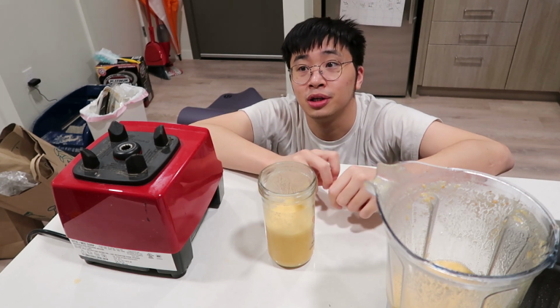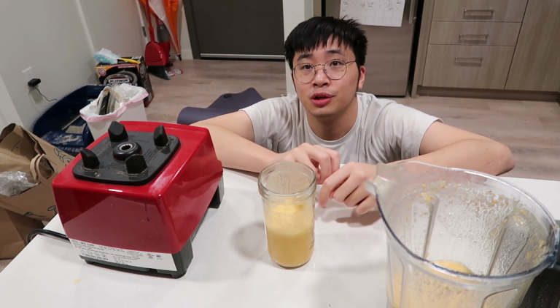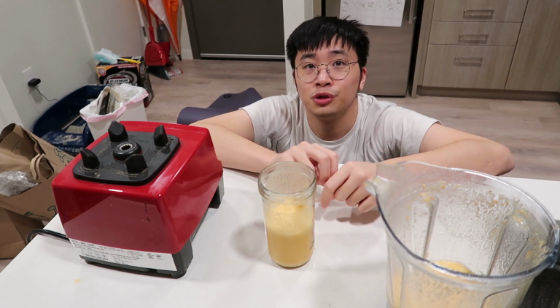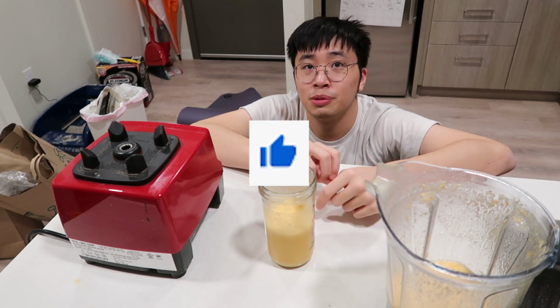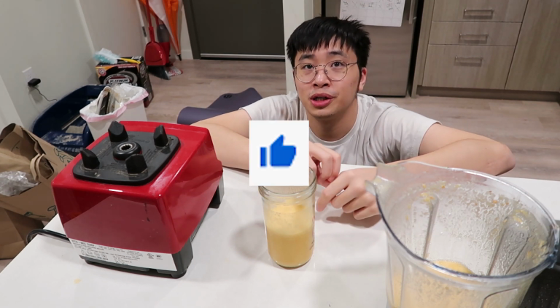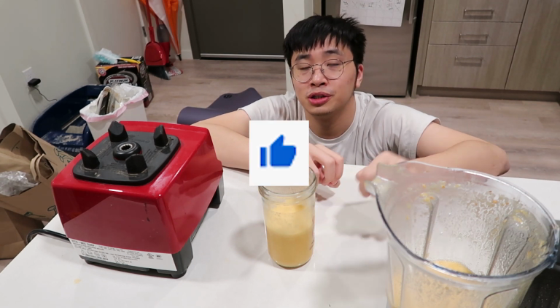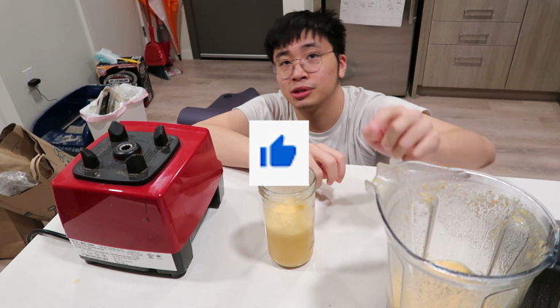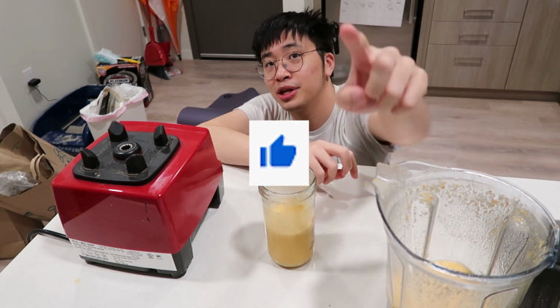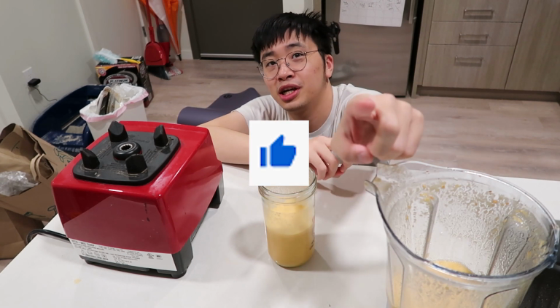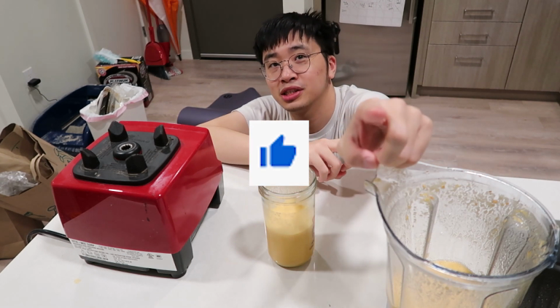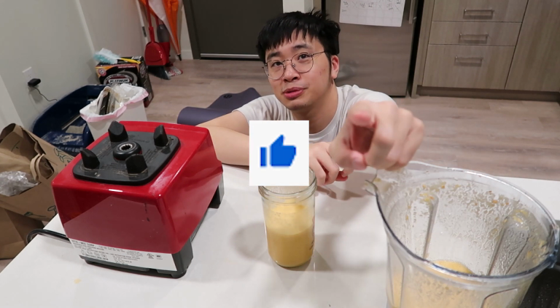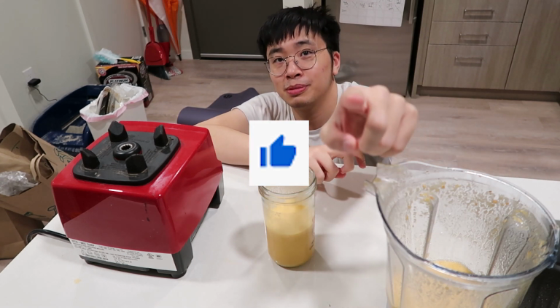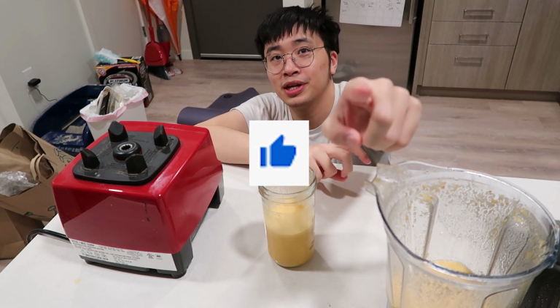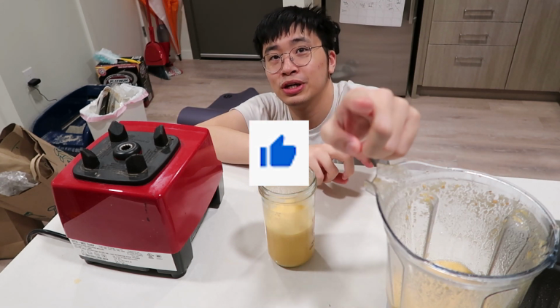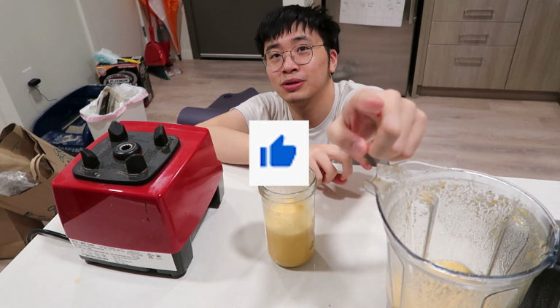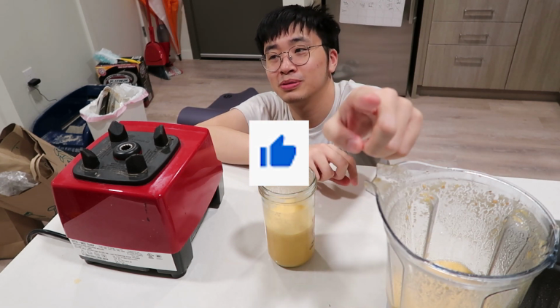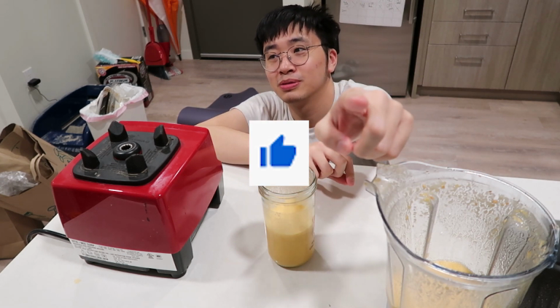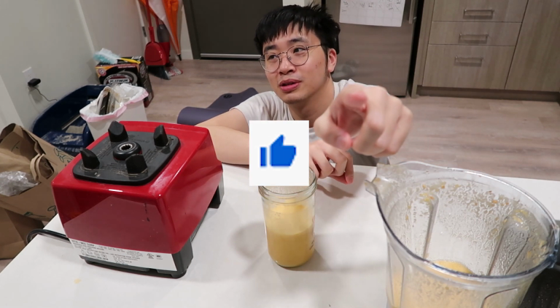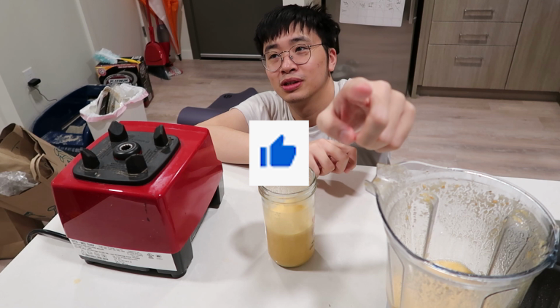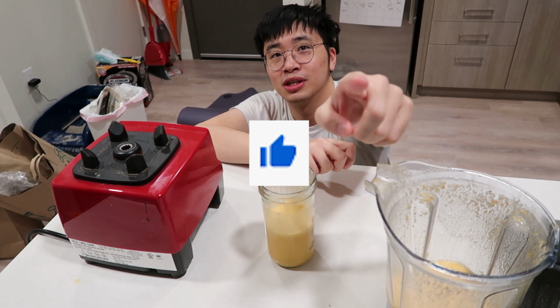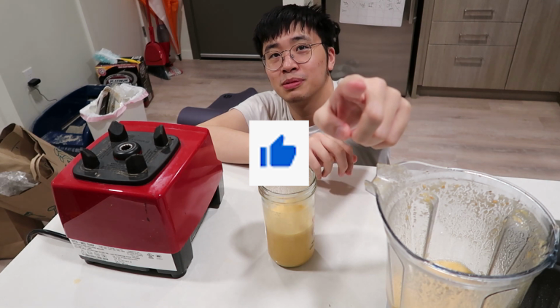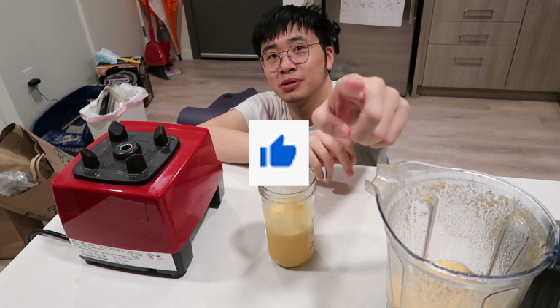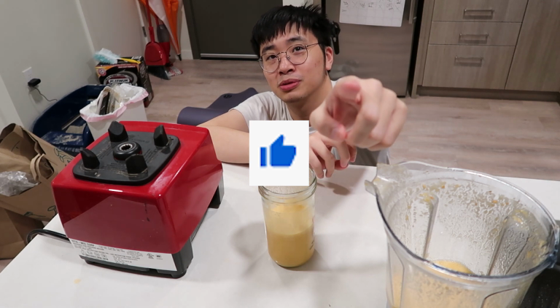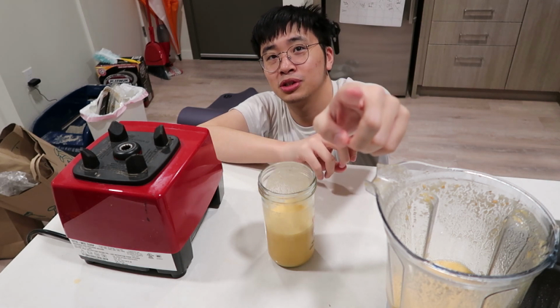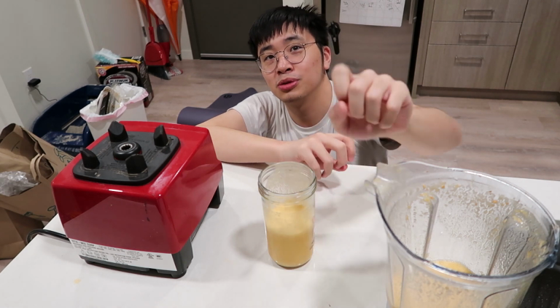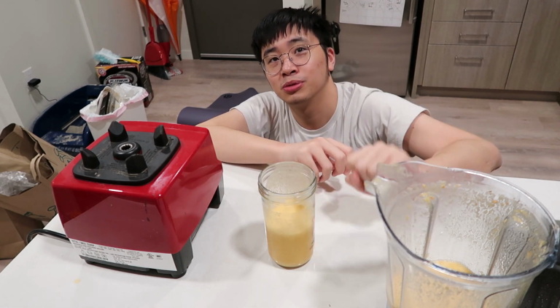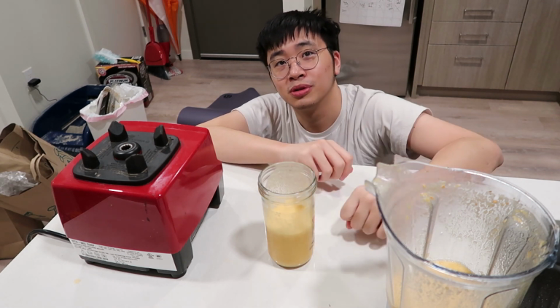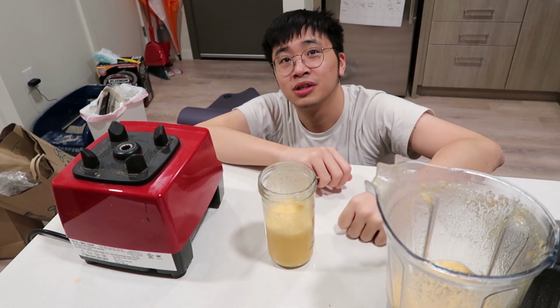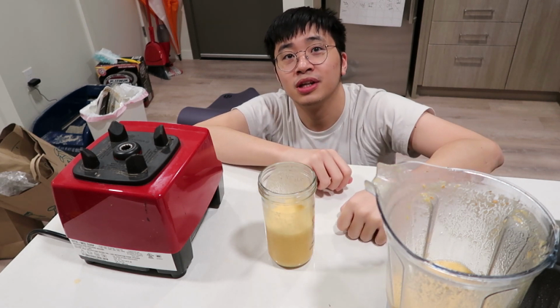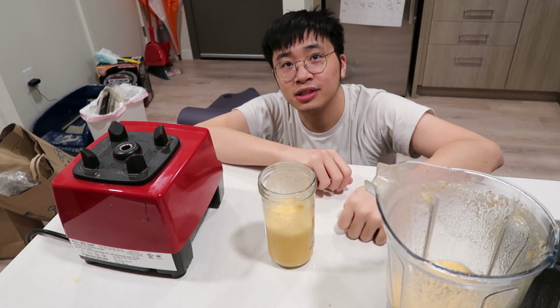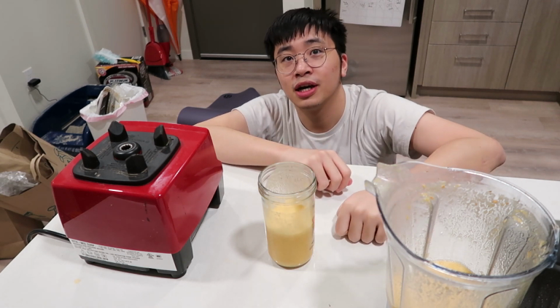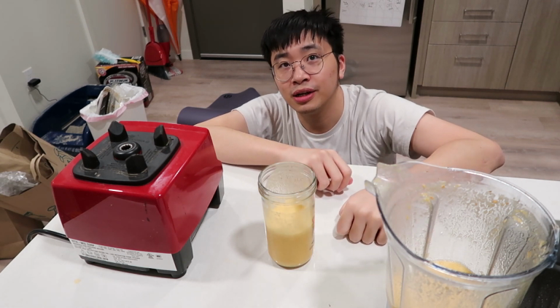If you enjoyed my content, smash like and subscribe now, and I'm going to see you next time.